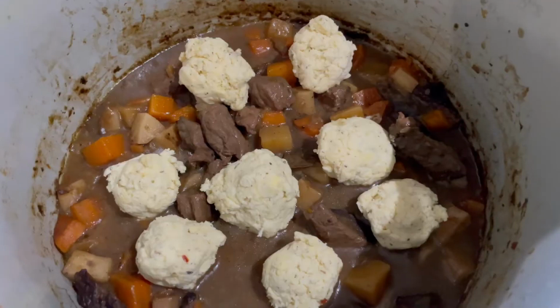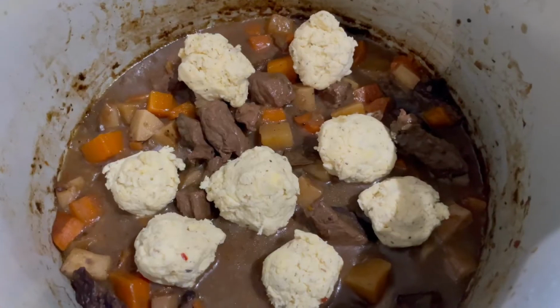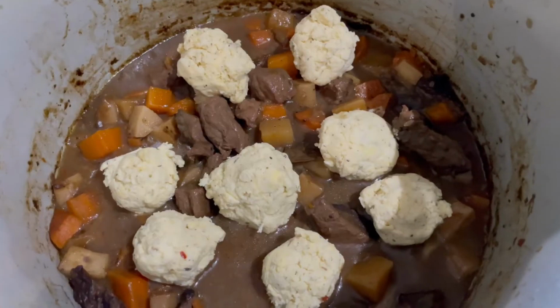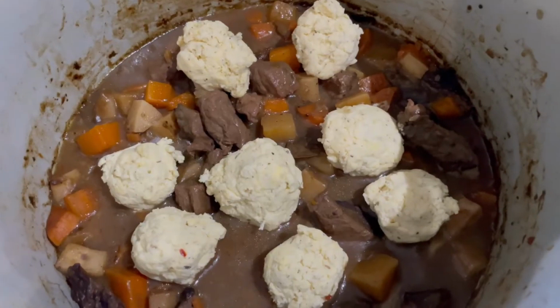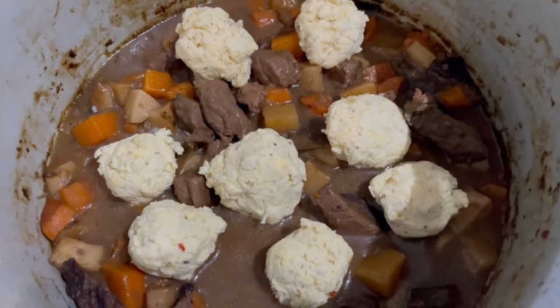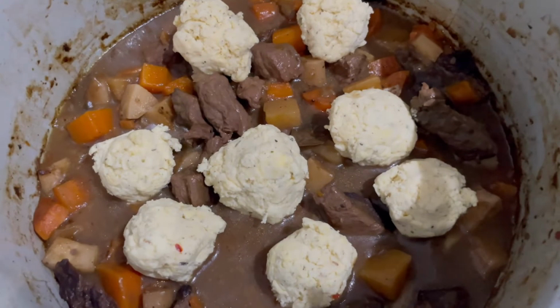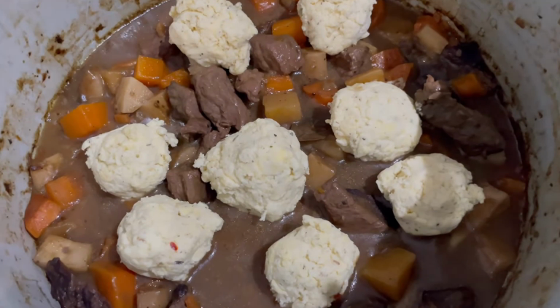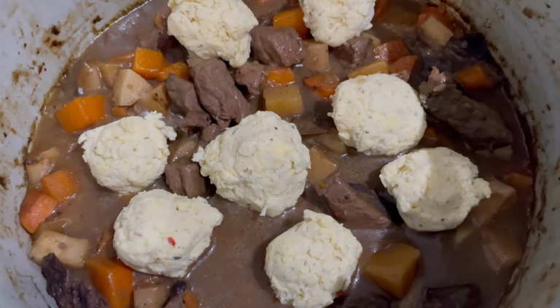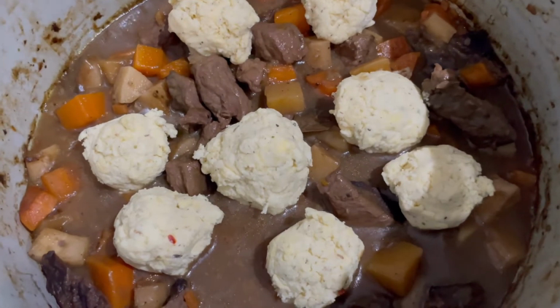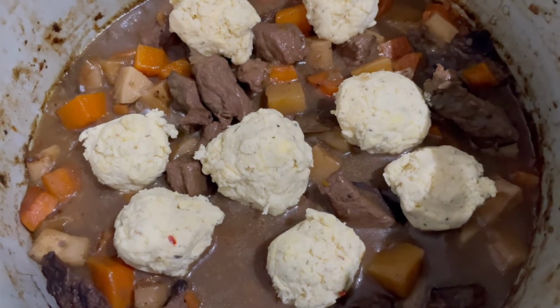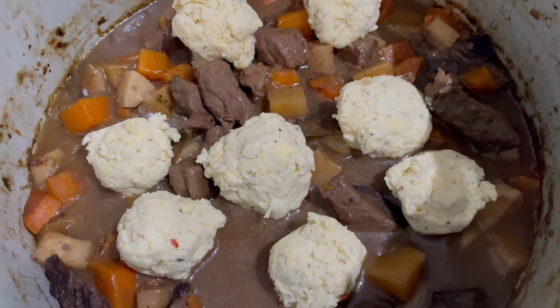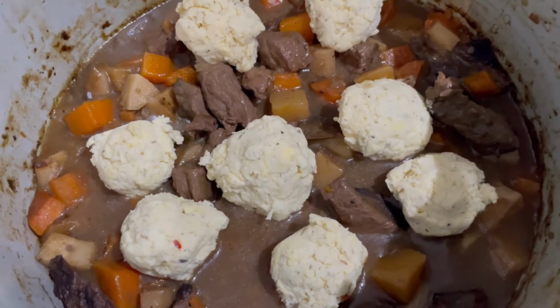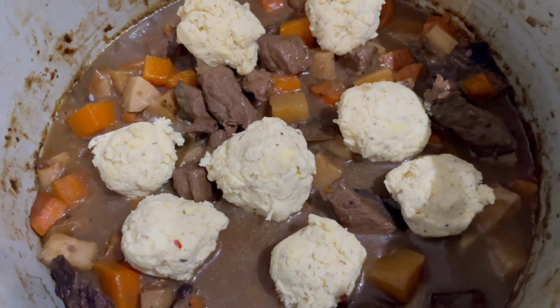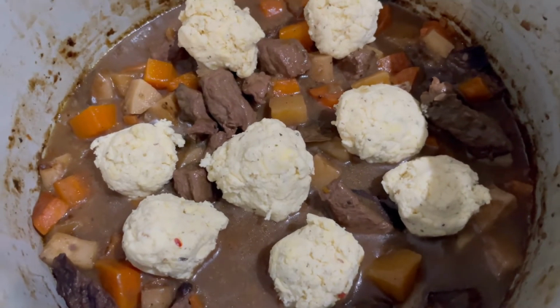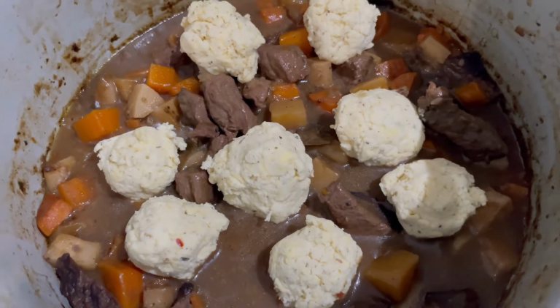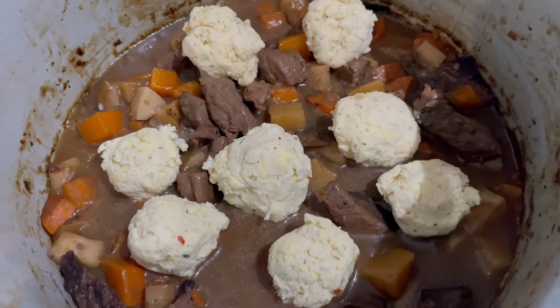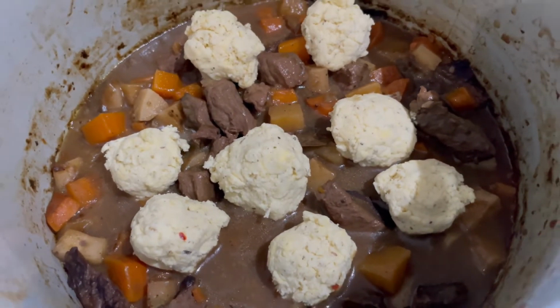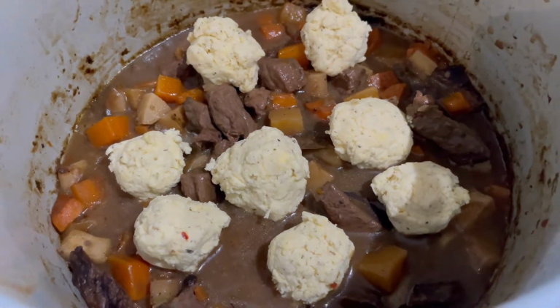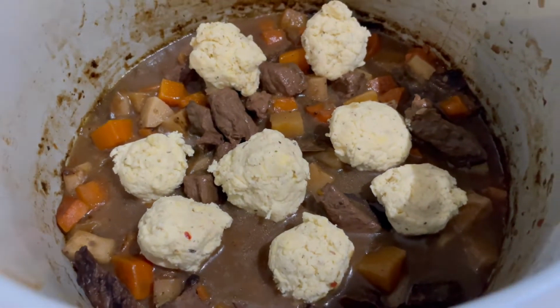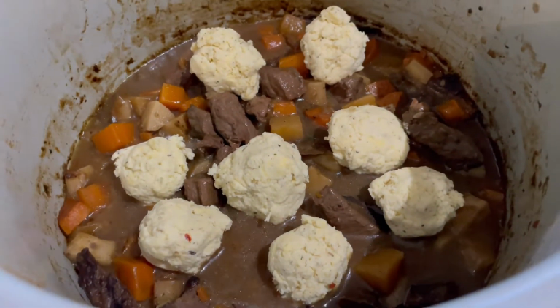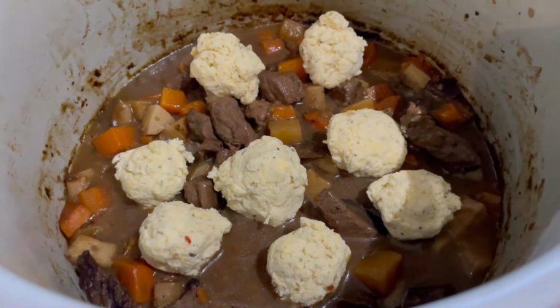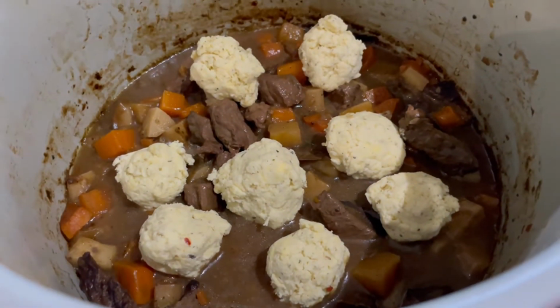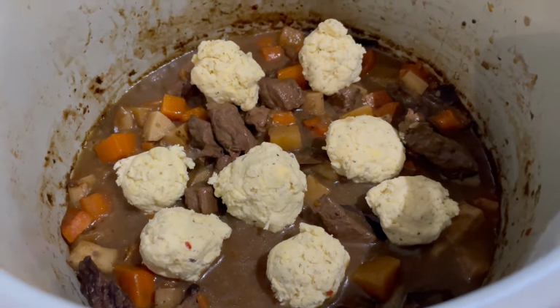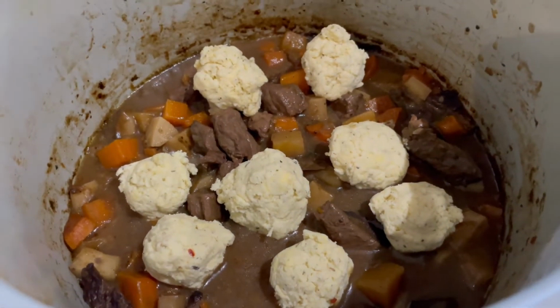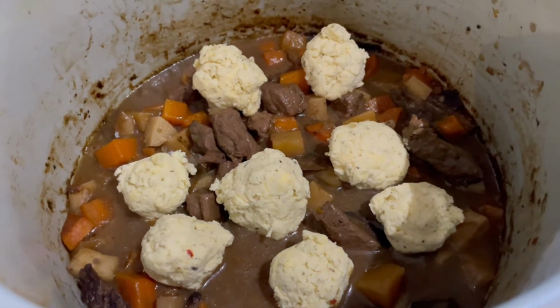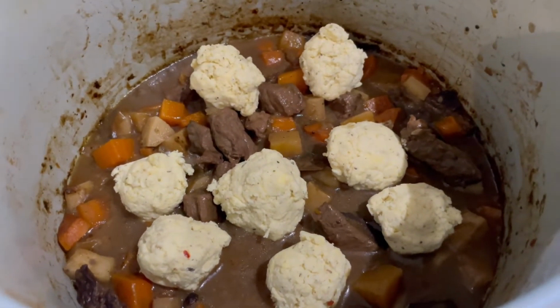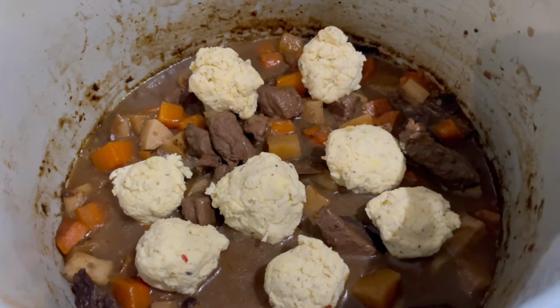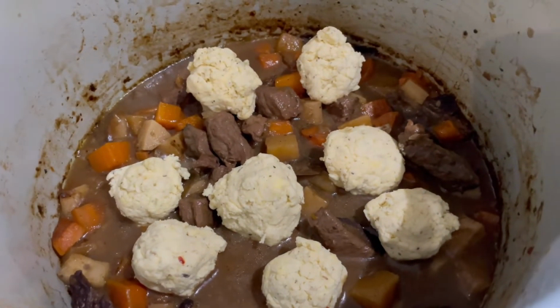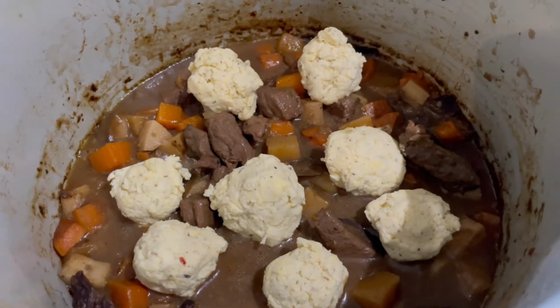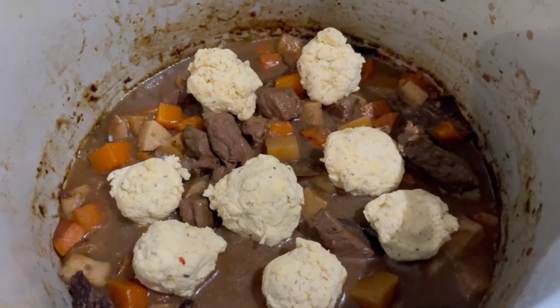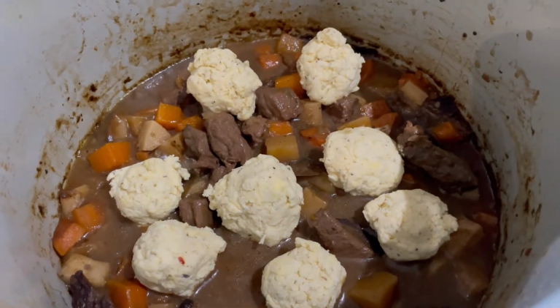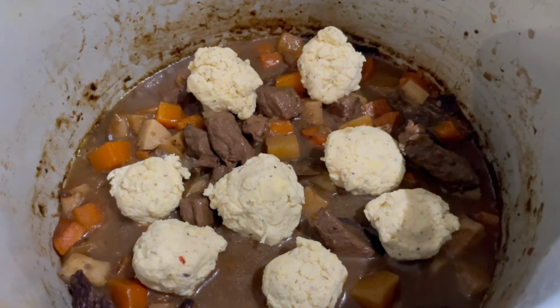My dumplings are in — just got to leave them on slow in the slow cooker for around 30 to 40 minutes.